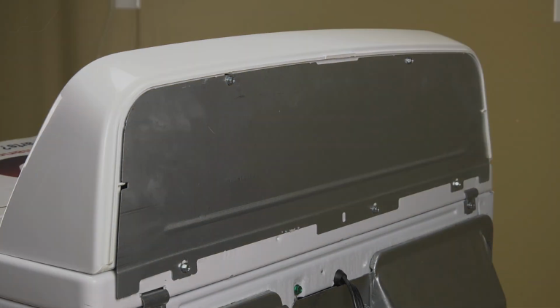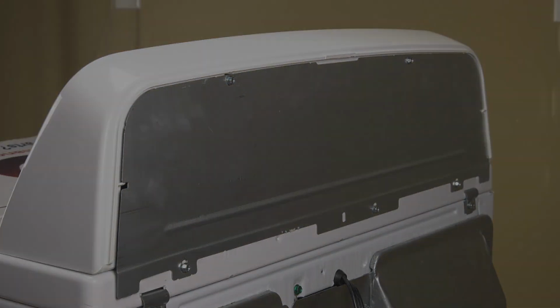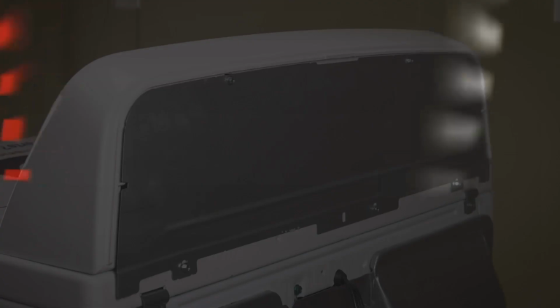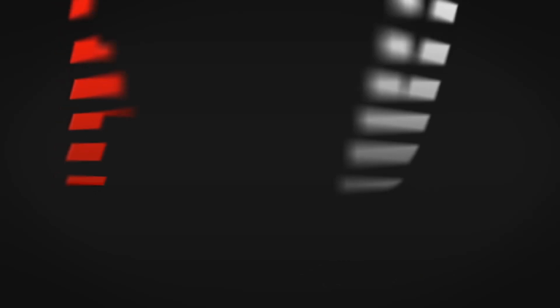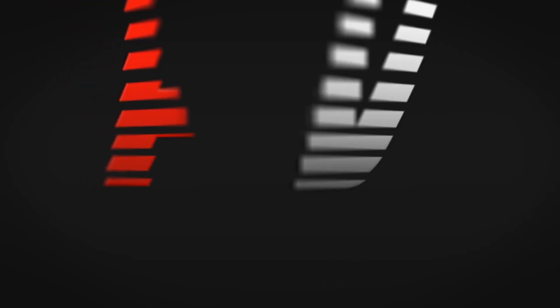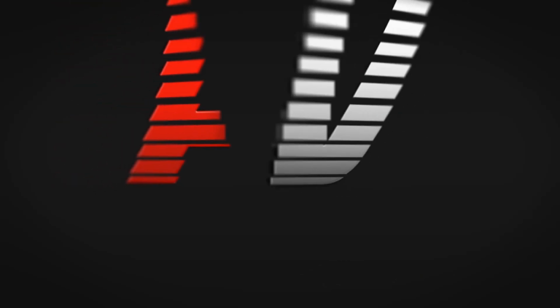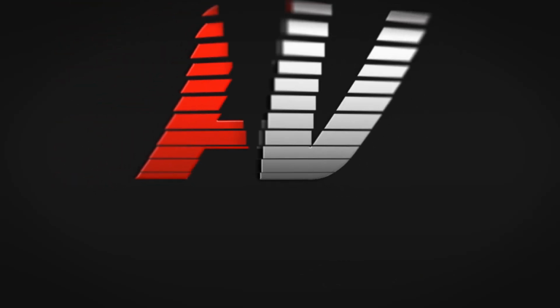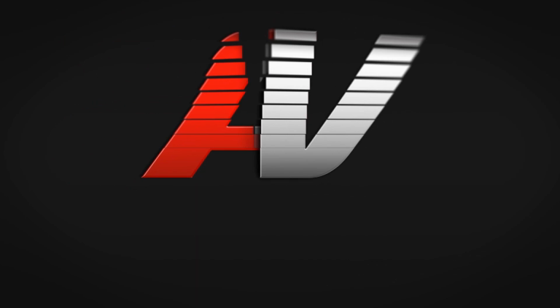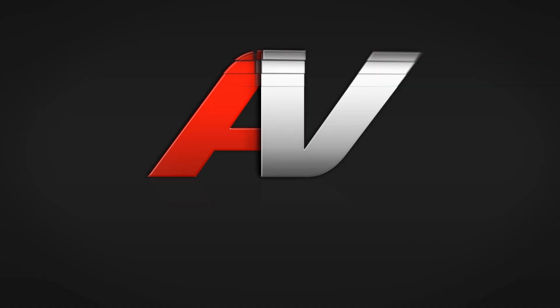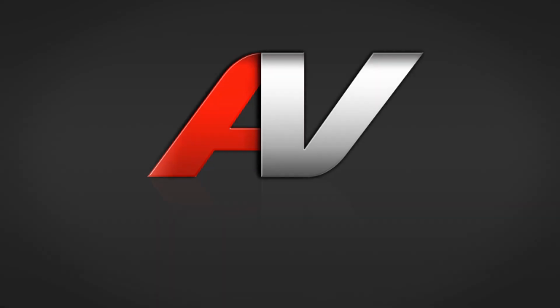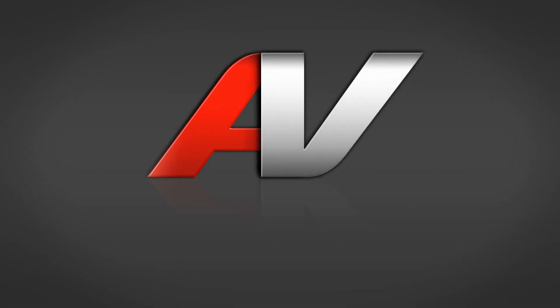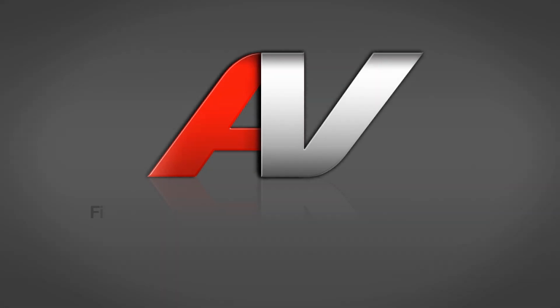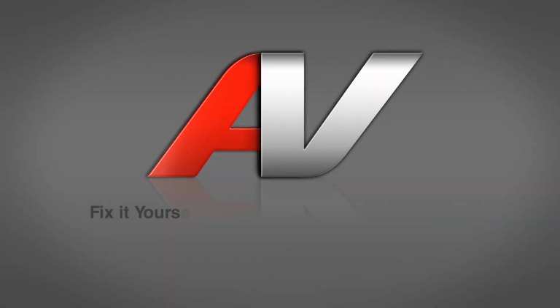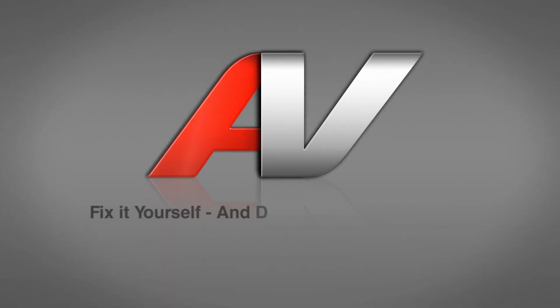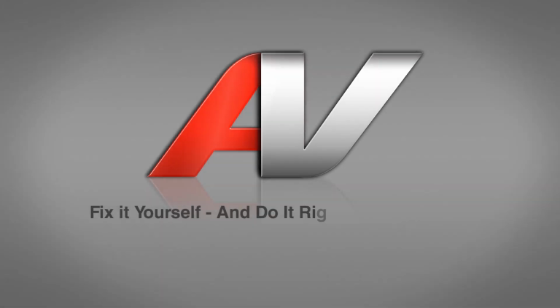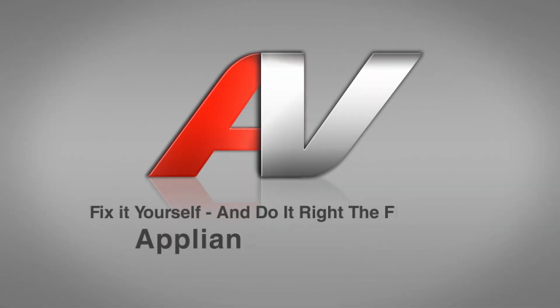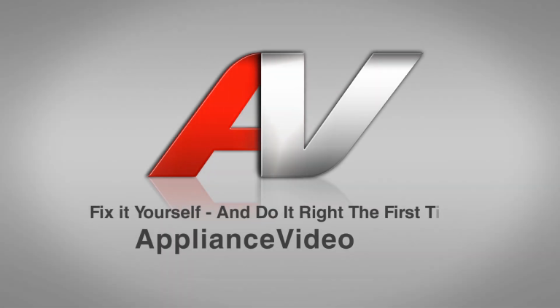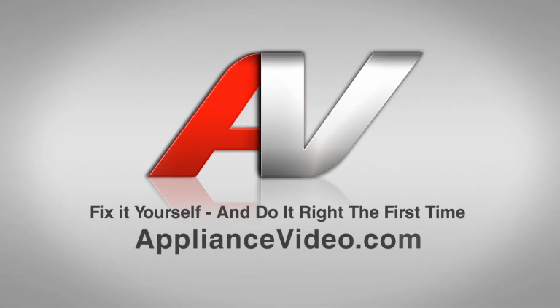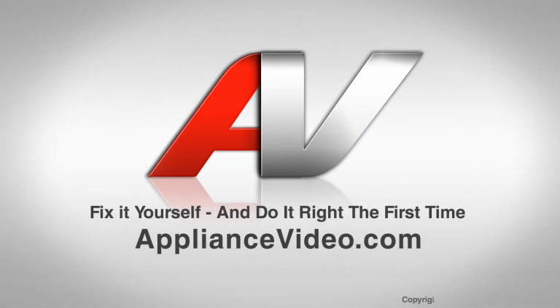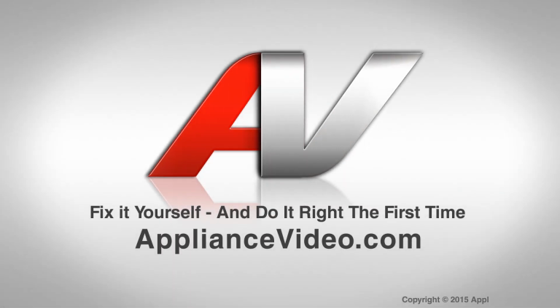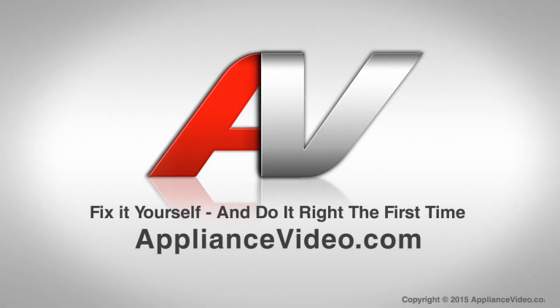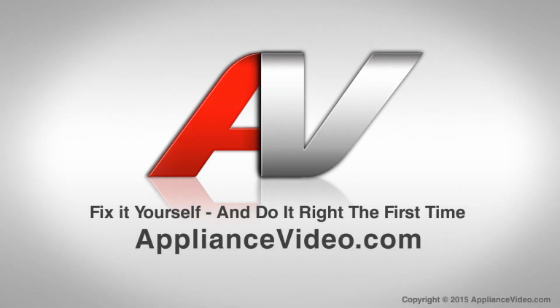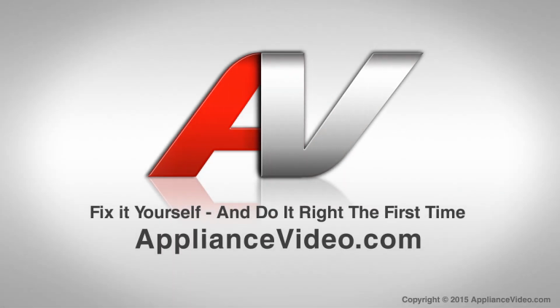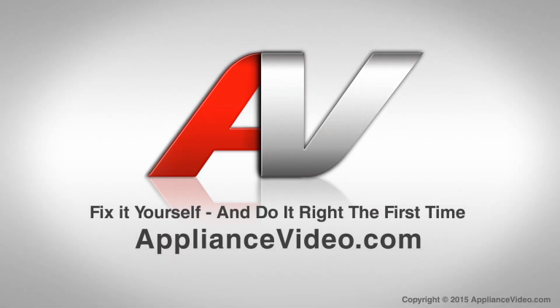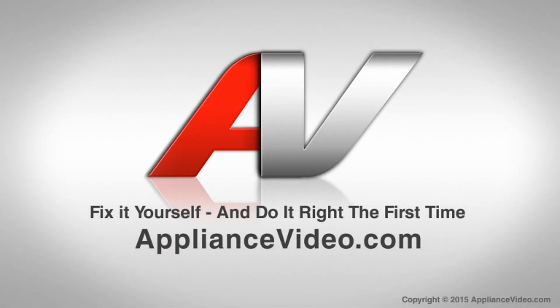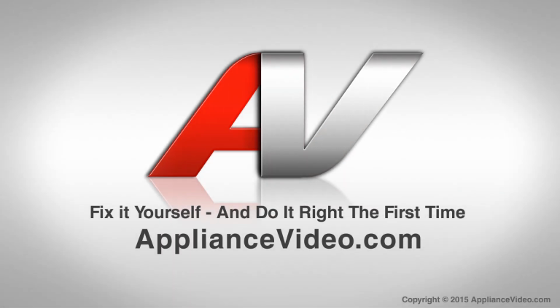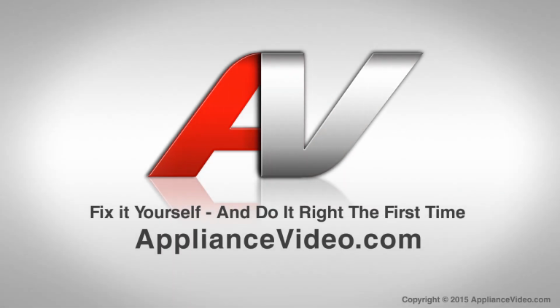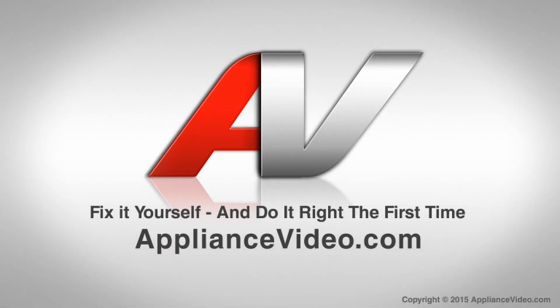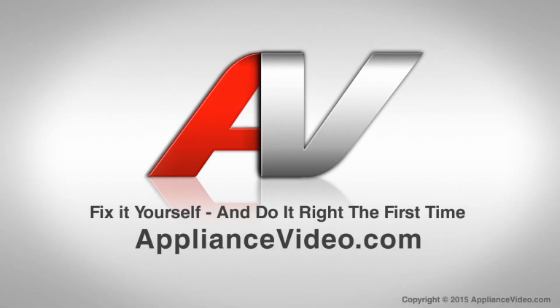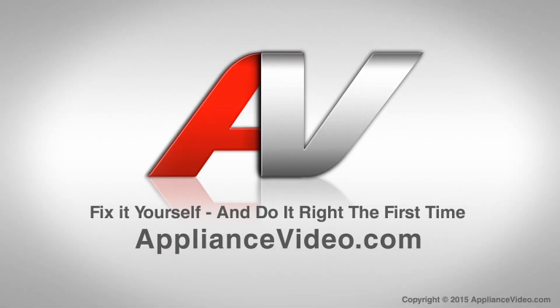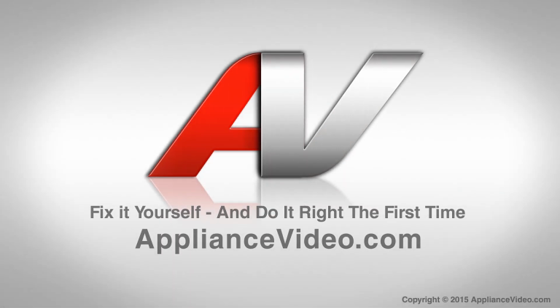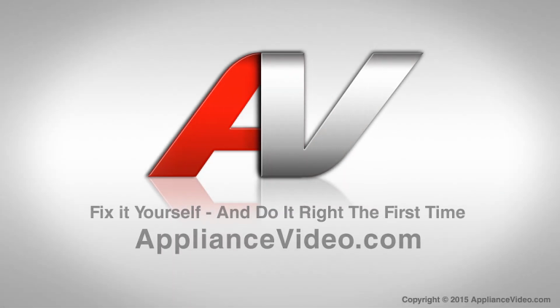Thank you for watching another quality video brought to you by ApplianceVideo.com. We'll see you in the next one.